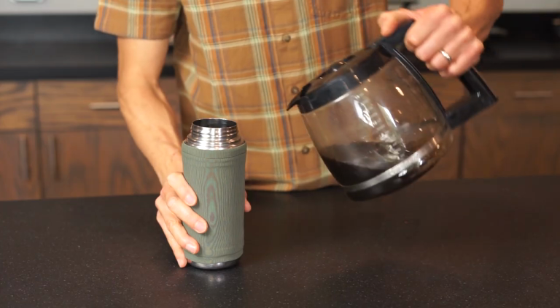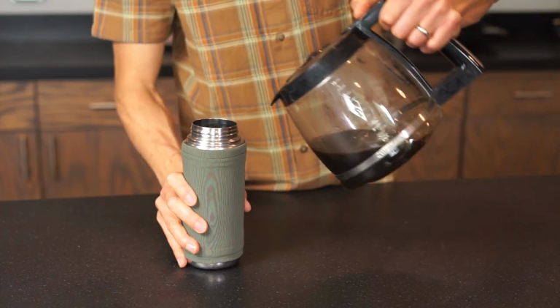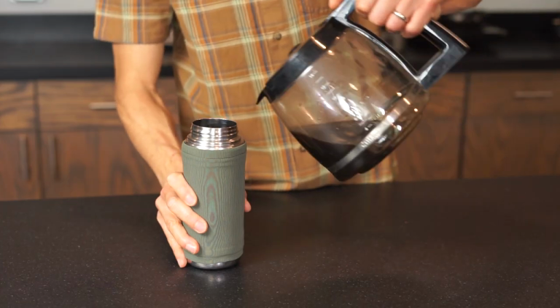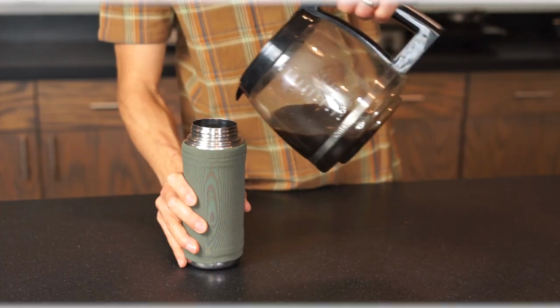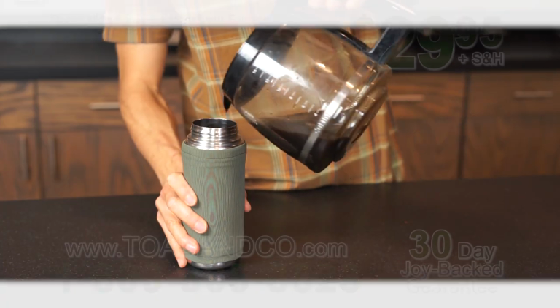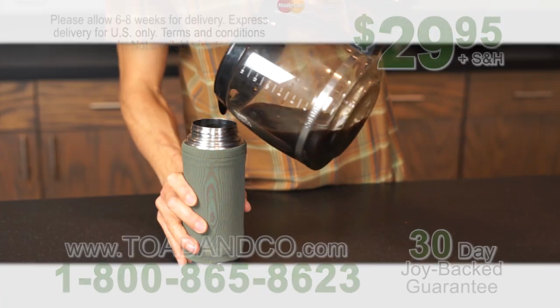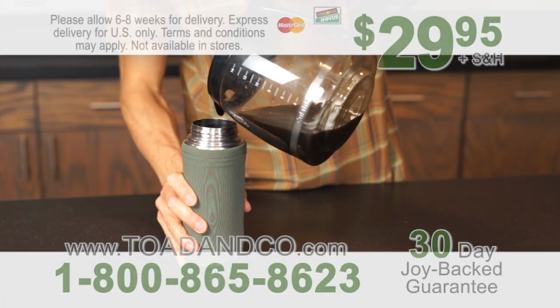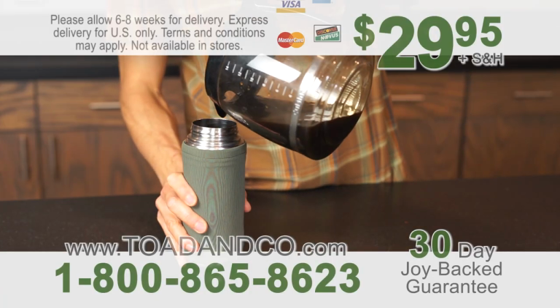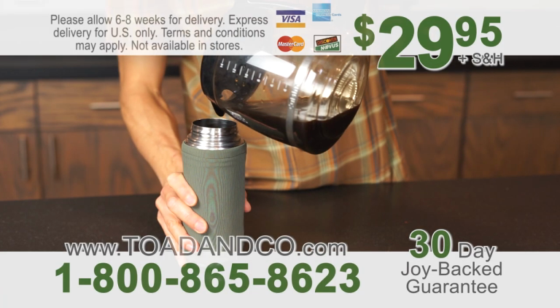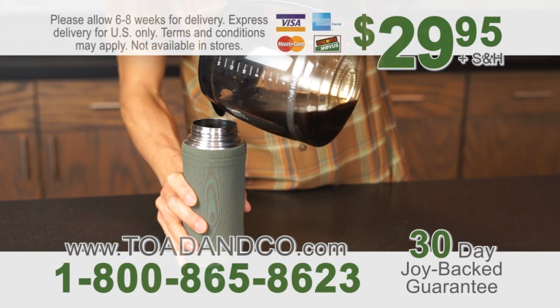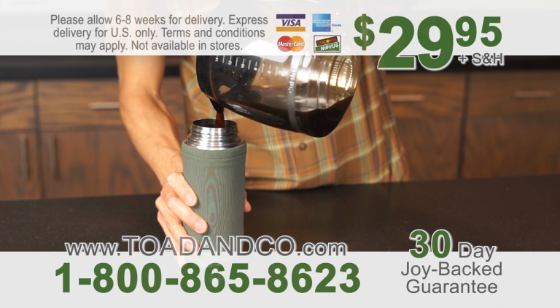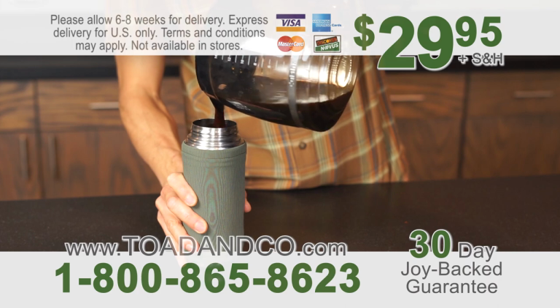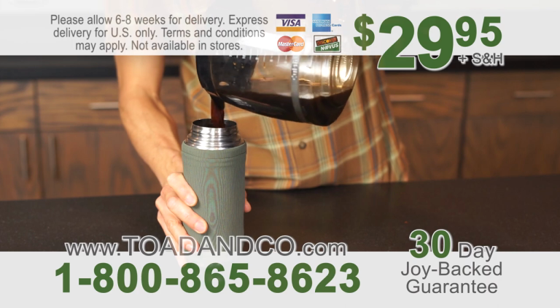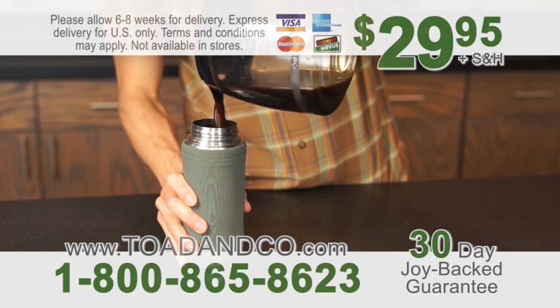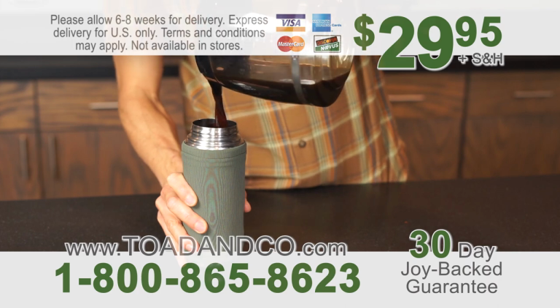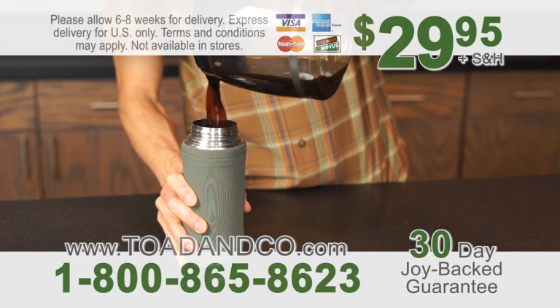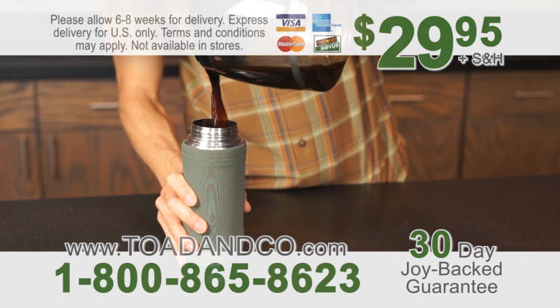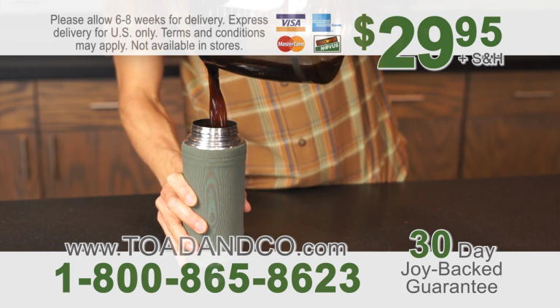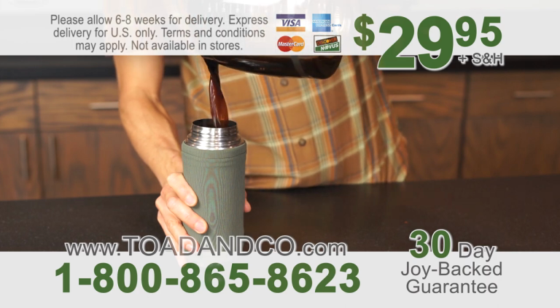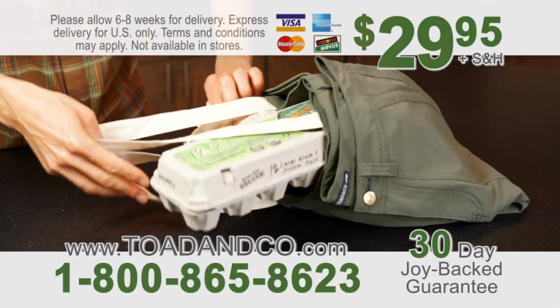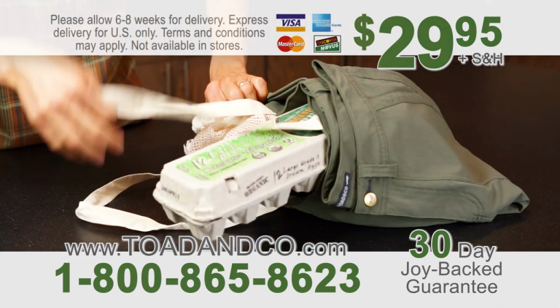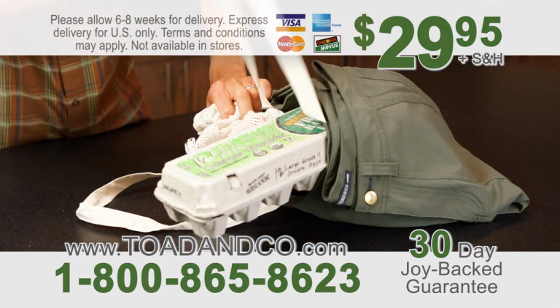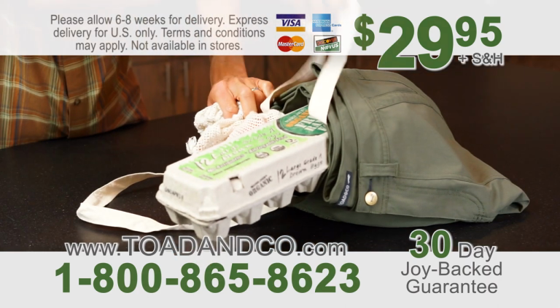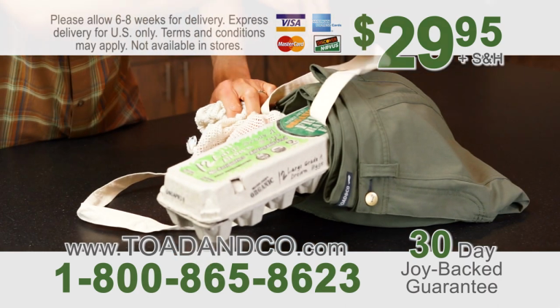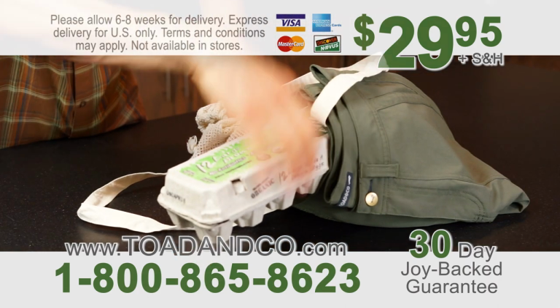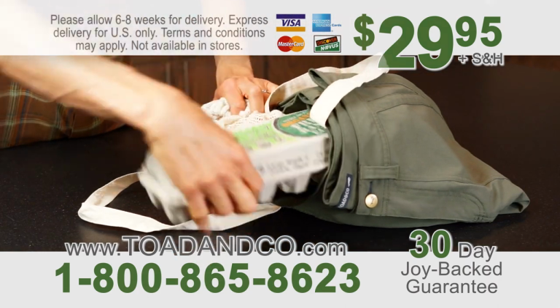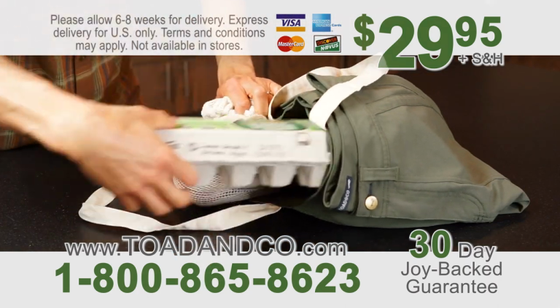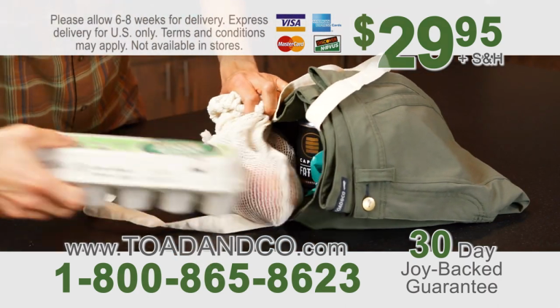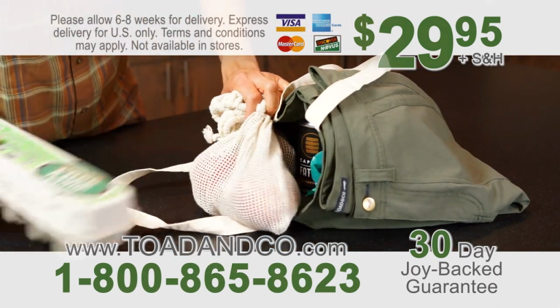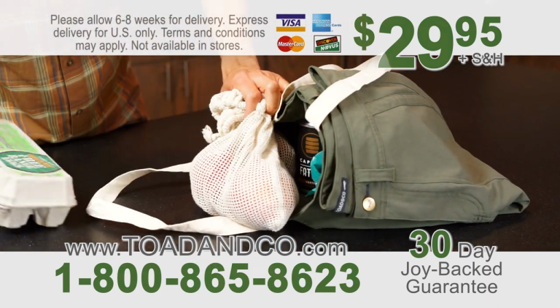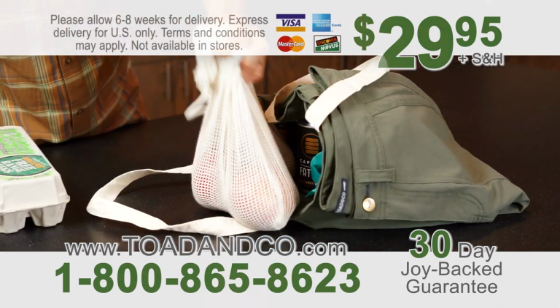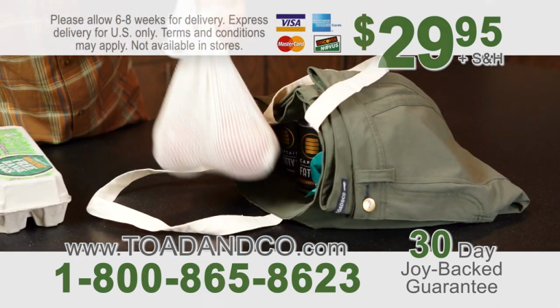But hurry — order in the next 10 minutes and you'll qualify for the wholesale price of $29.95.